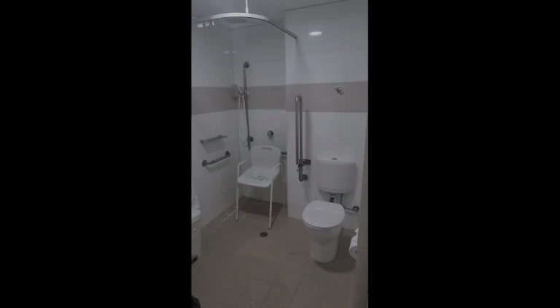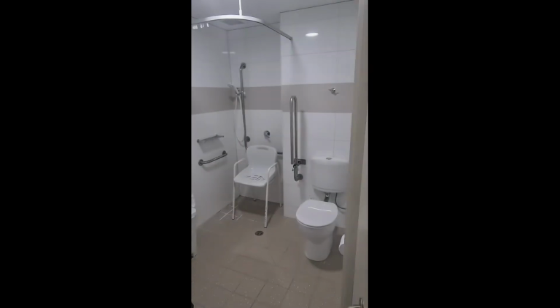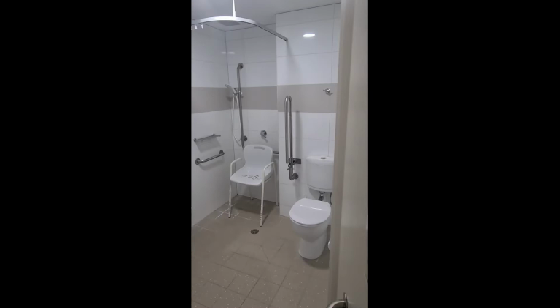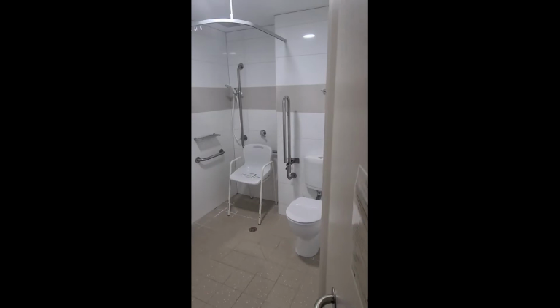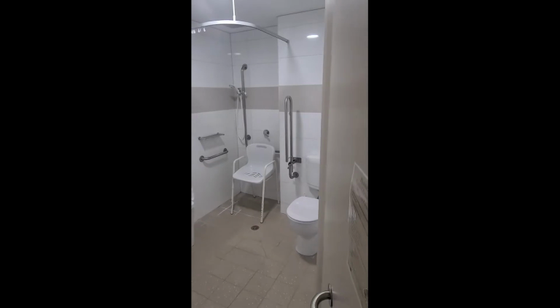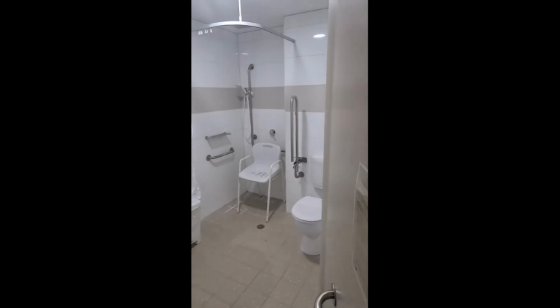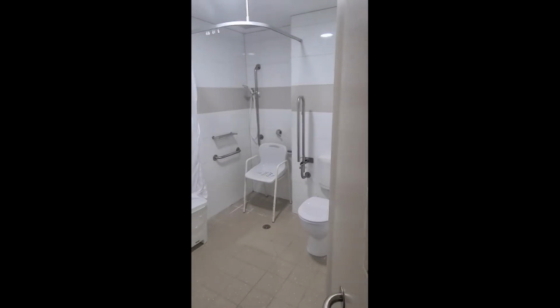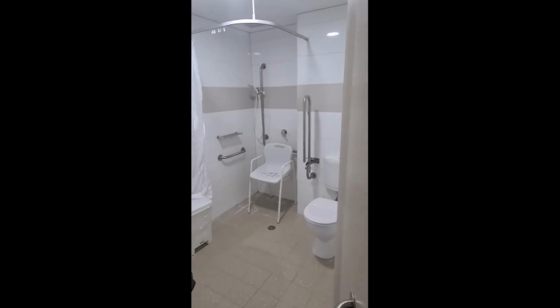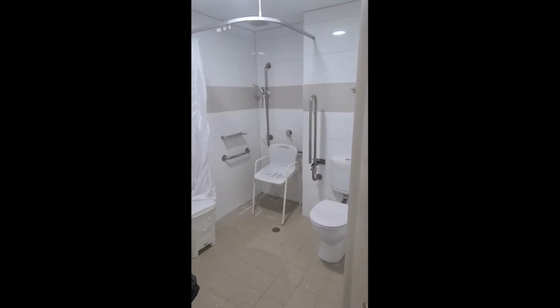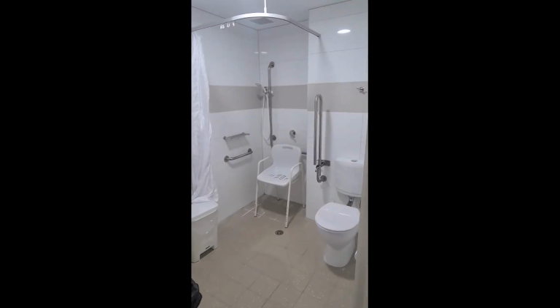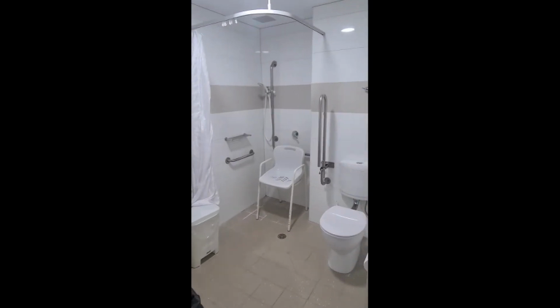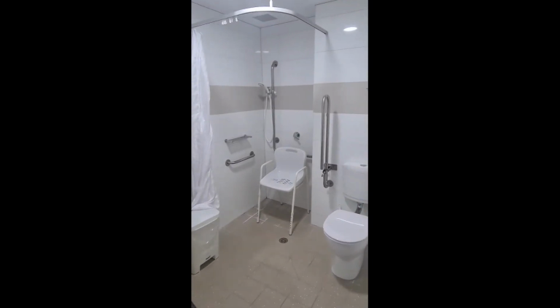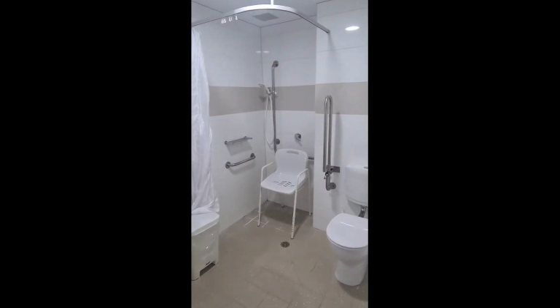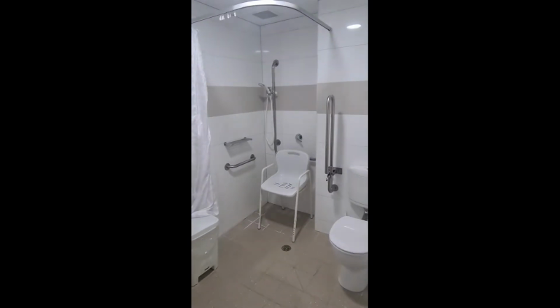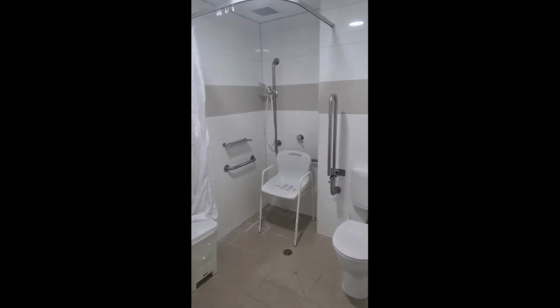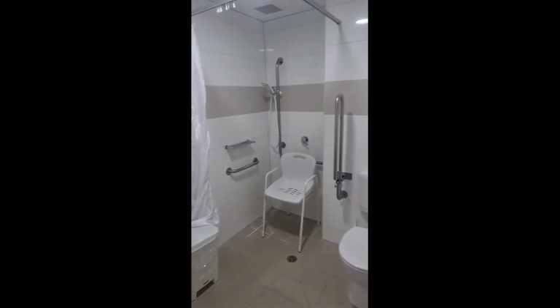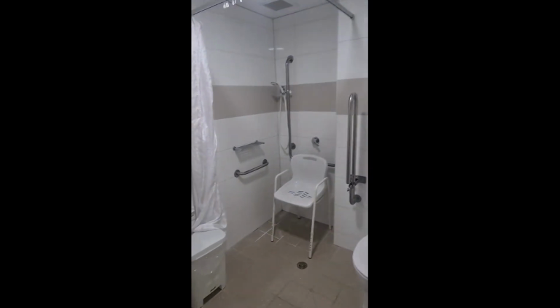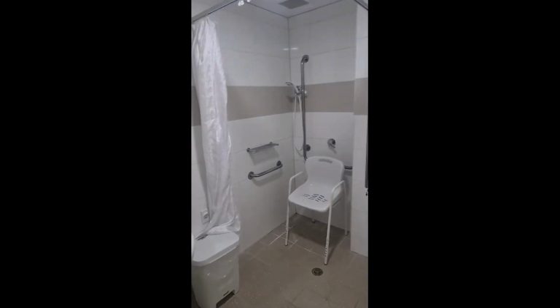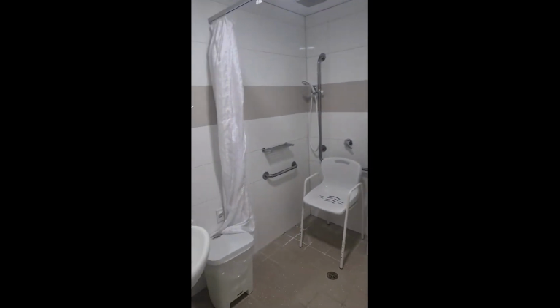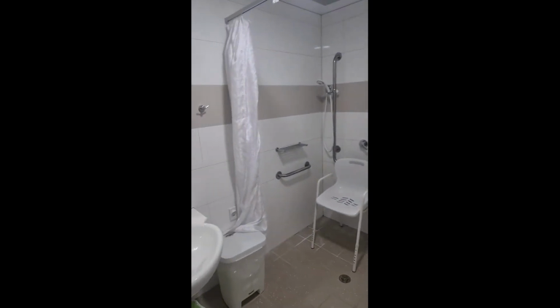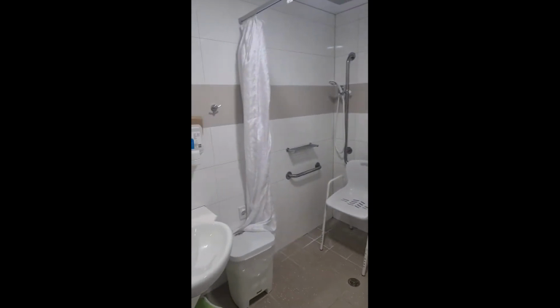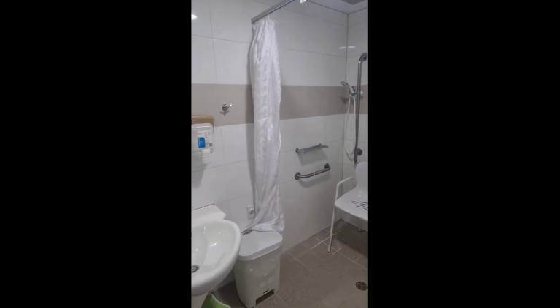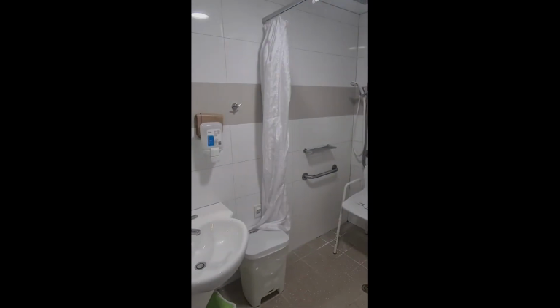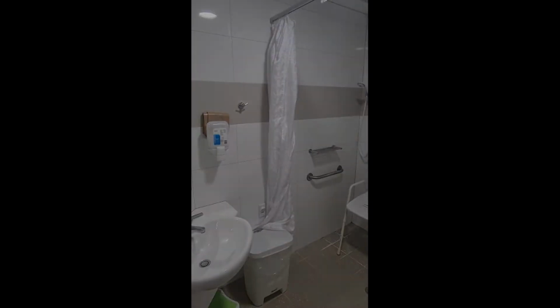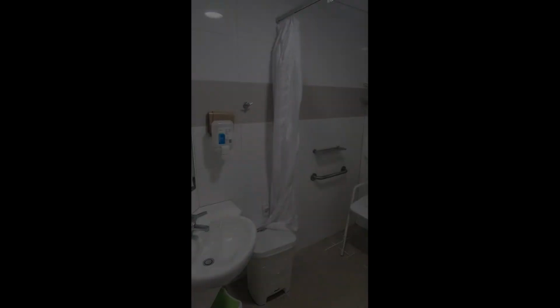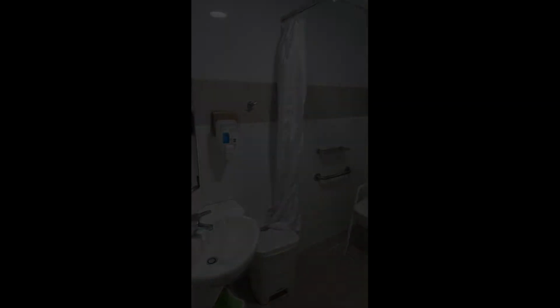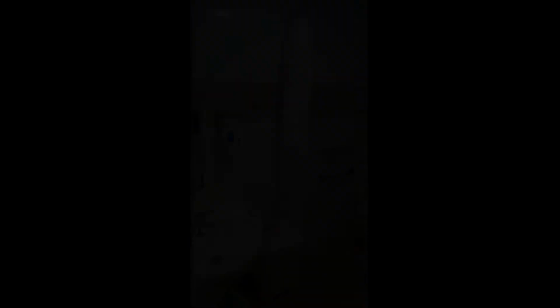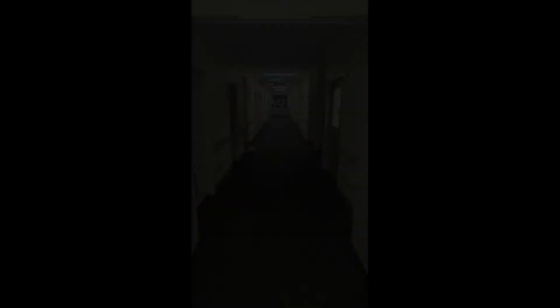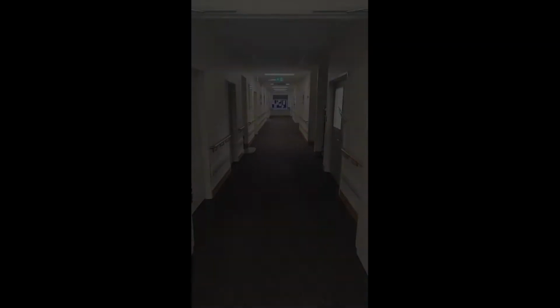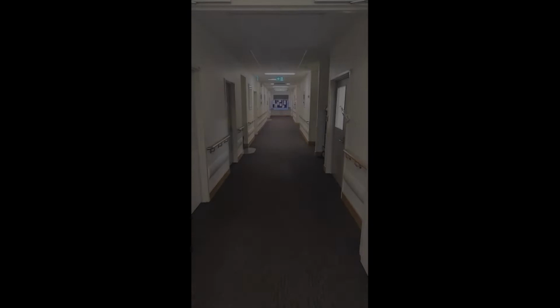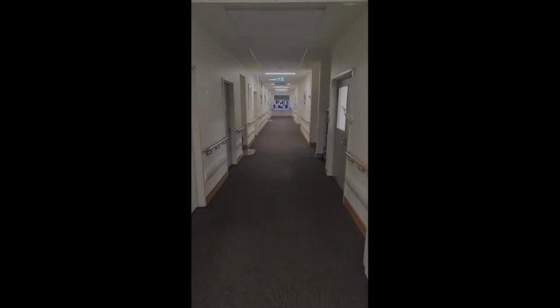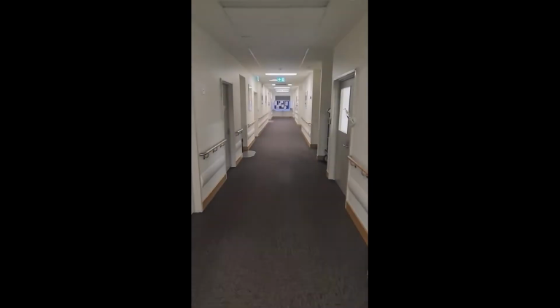The private ensuites in a double room are the same as the single room, consisting of a toilet, shower and sink.